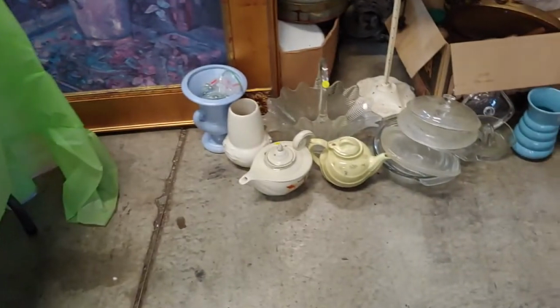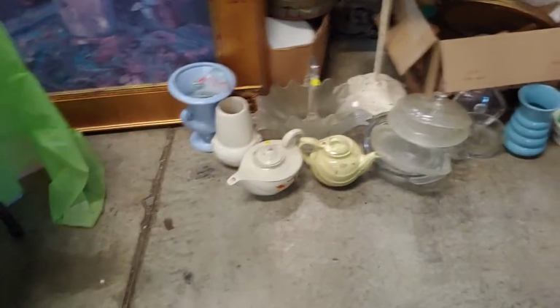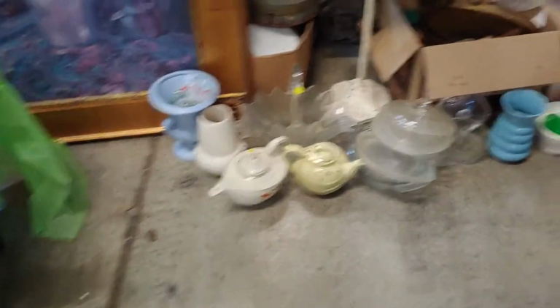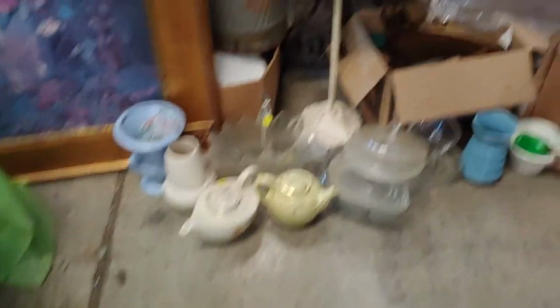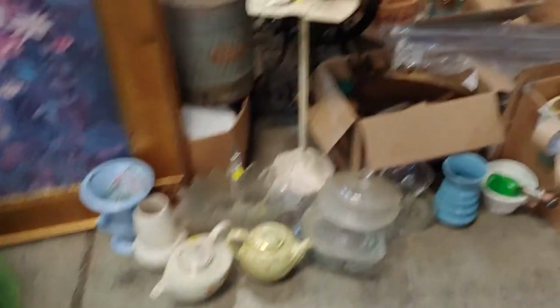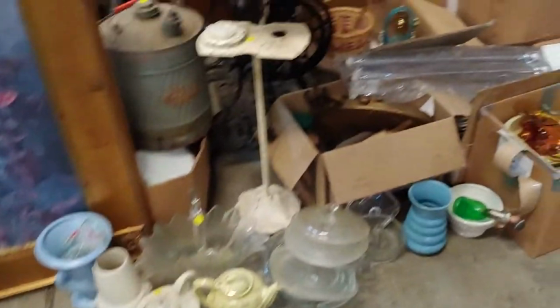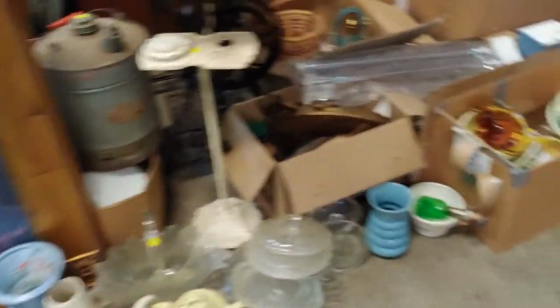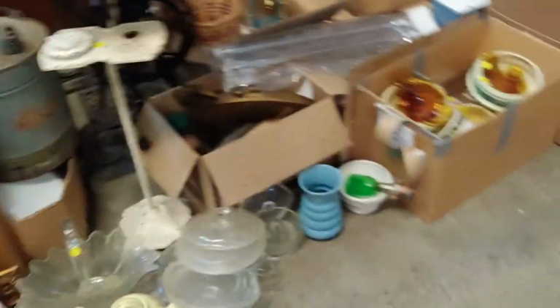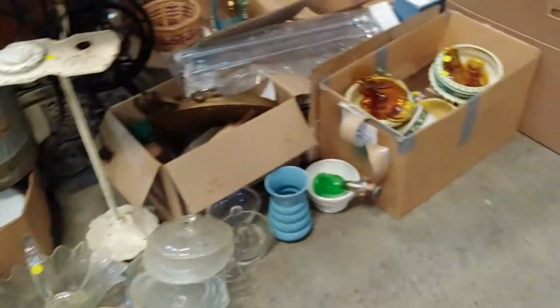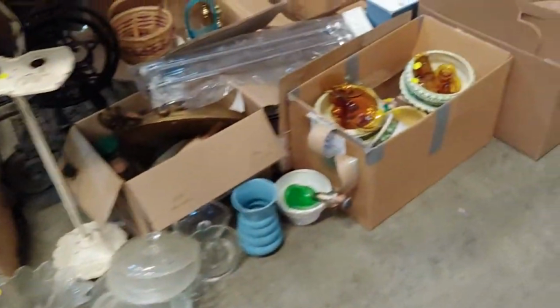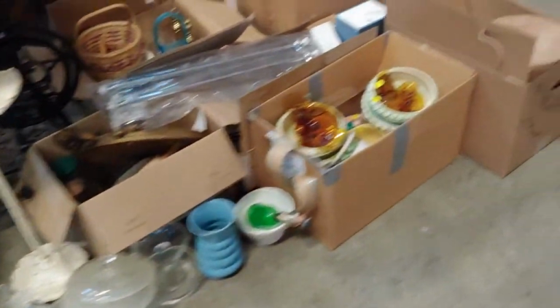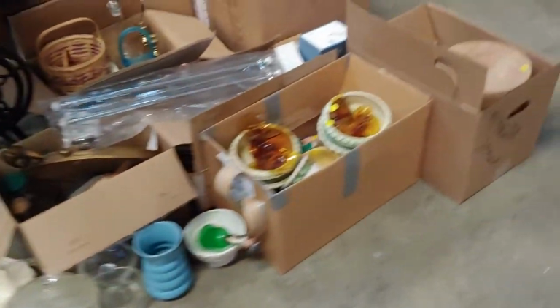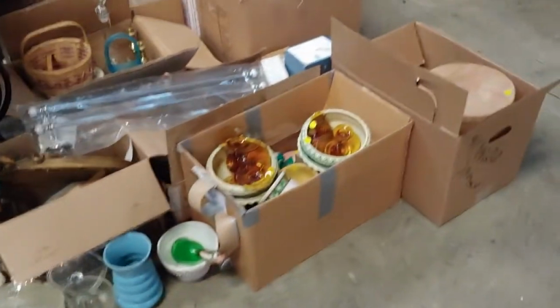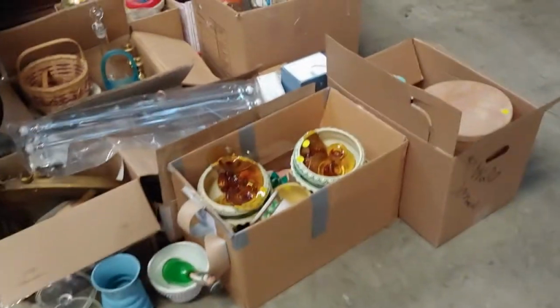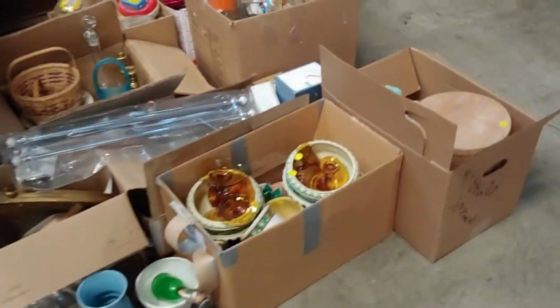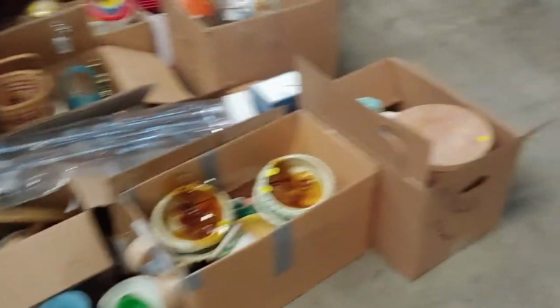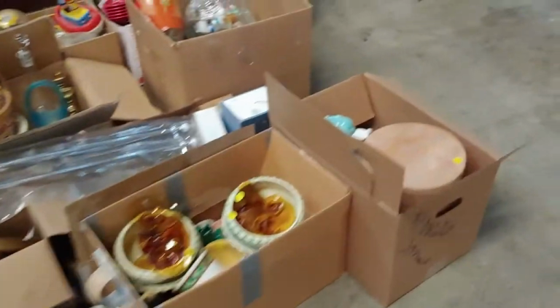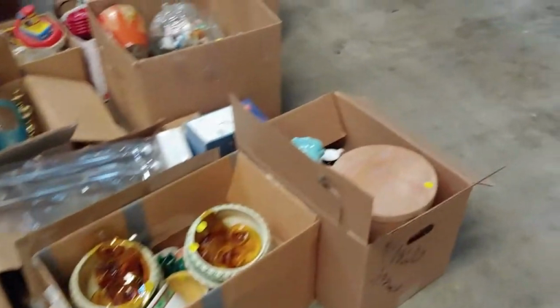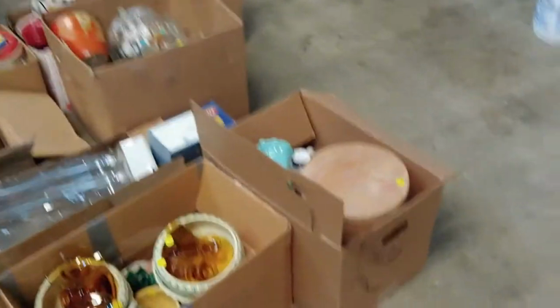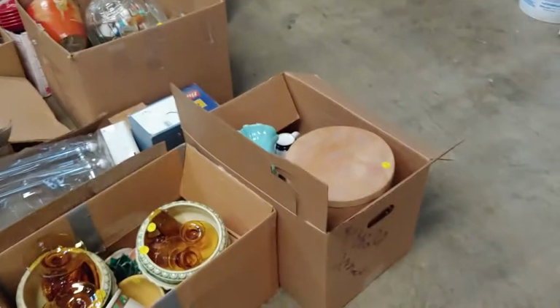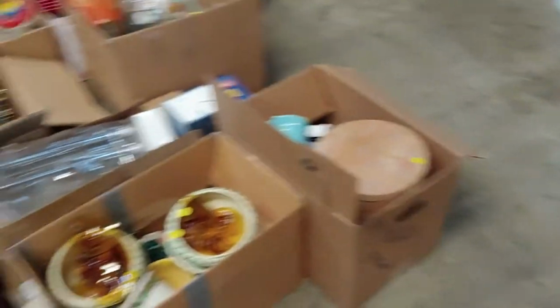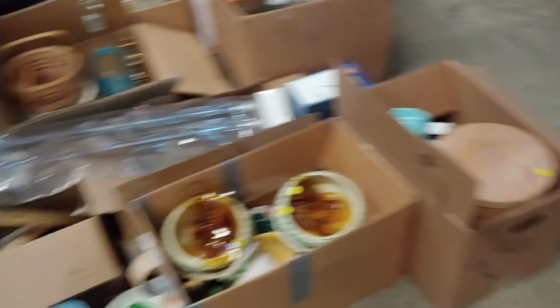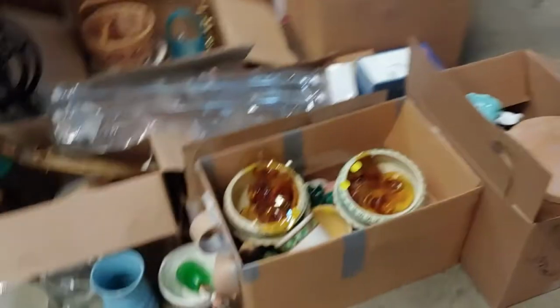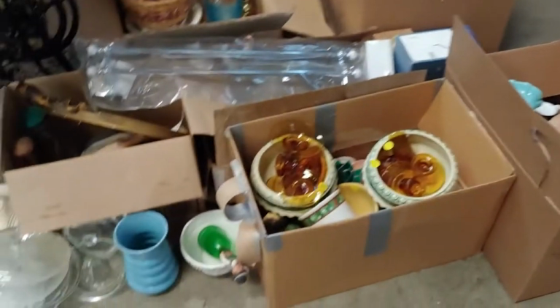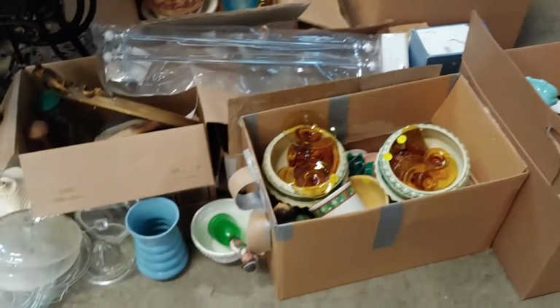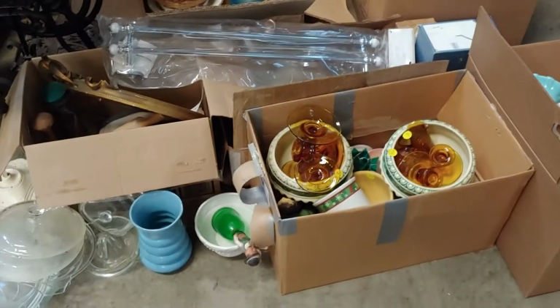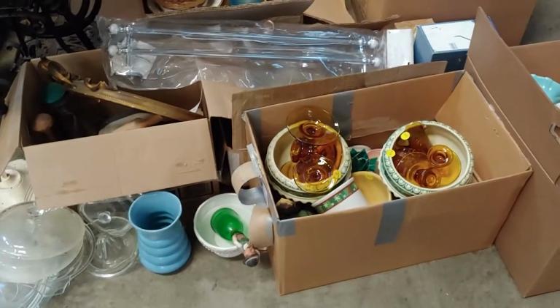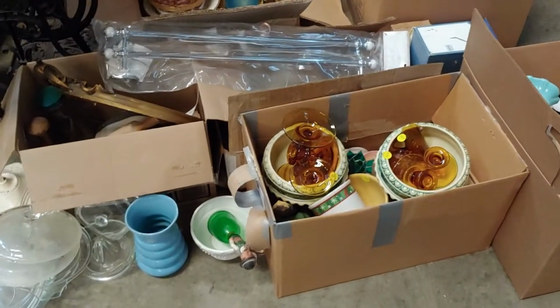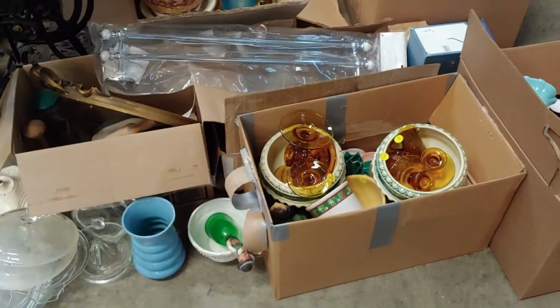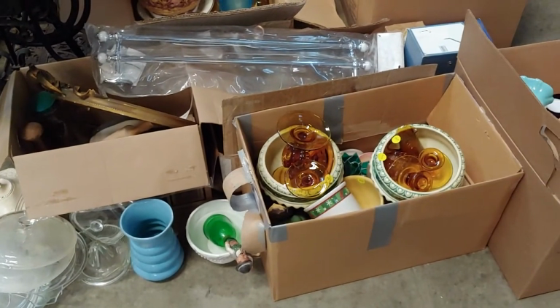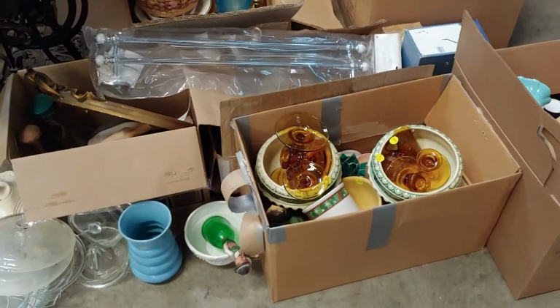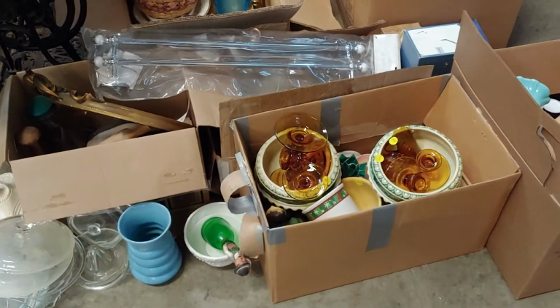Some teapots. I don't know if these are for sale. Yeah, they have lot numbers on them.